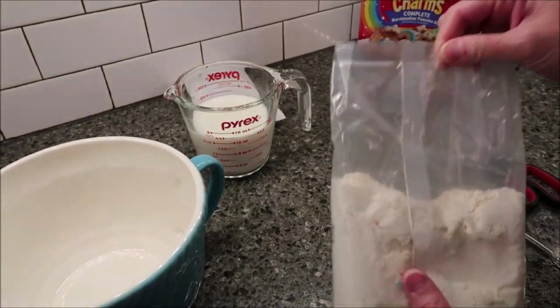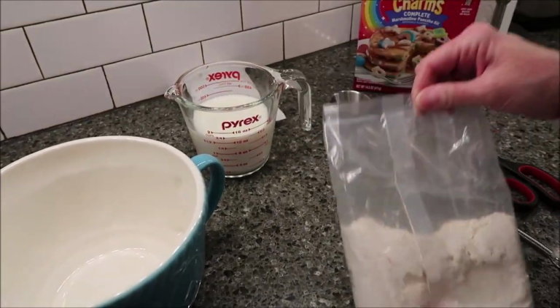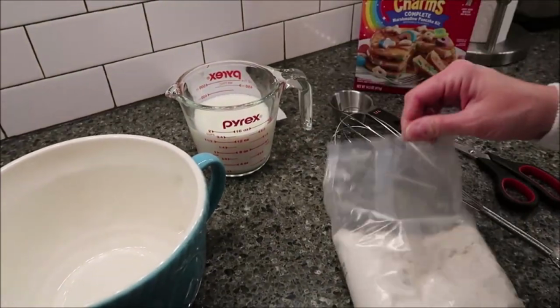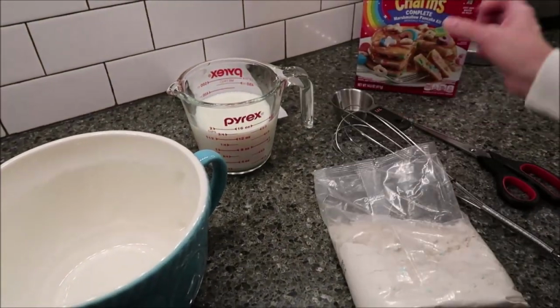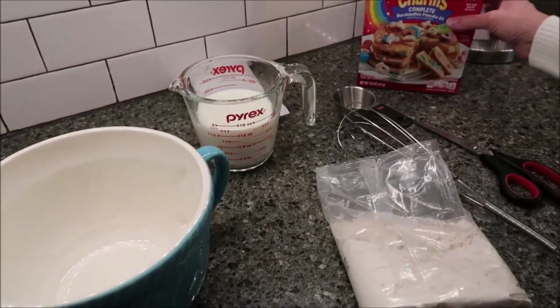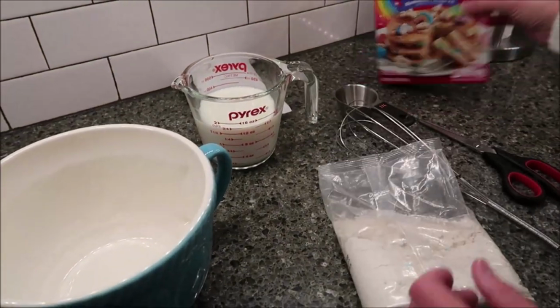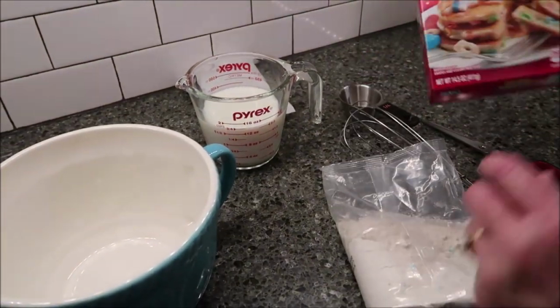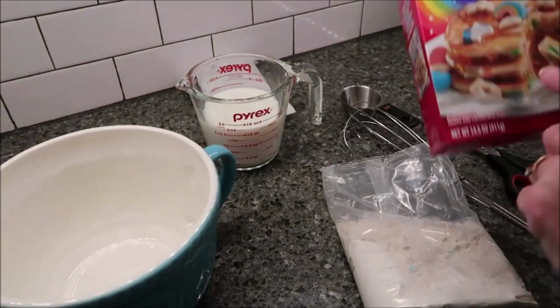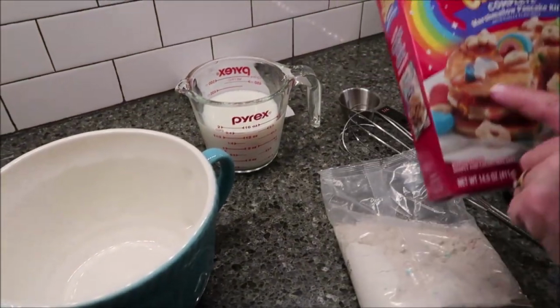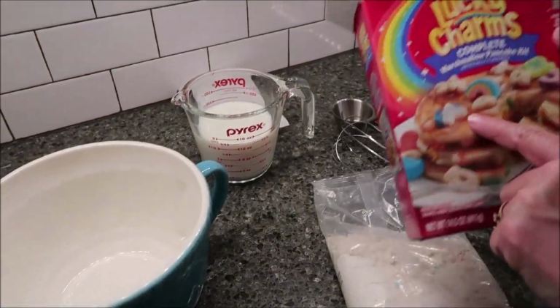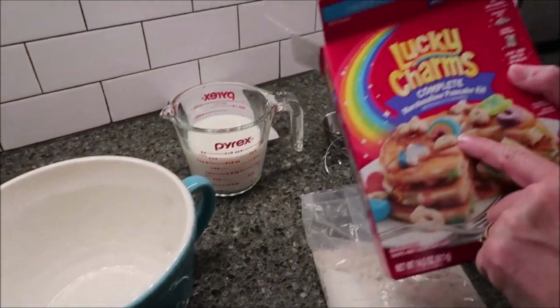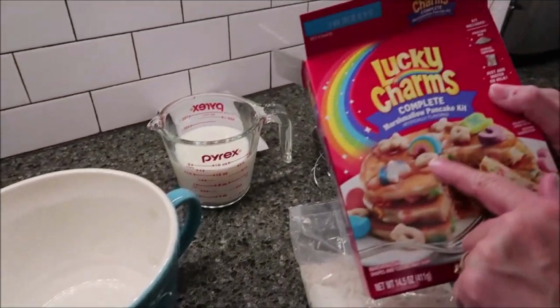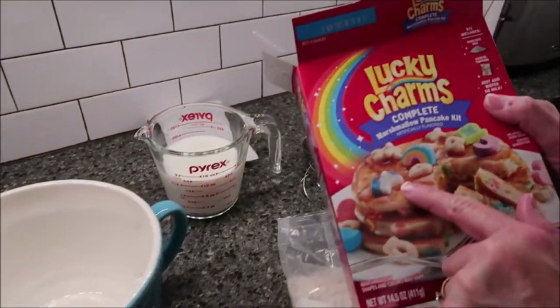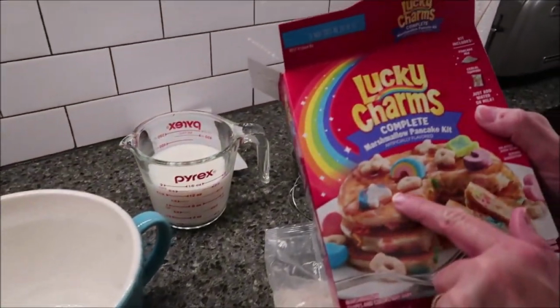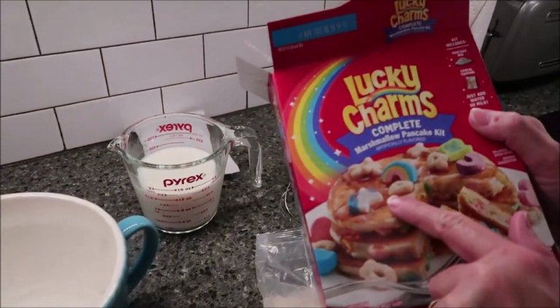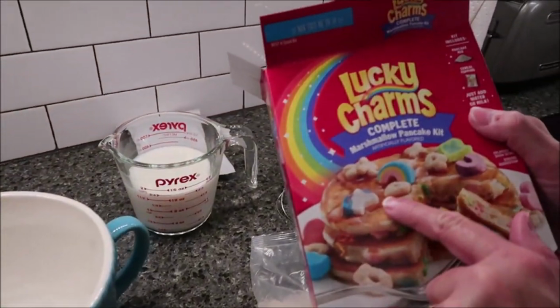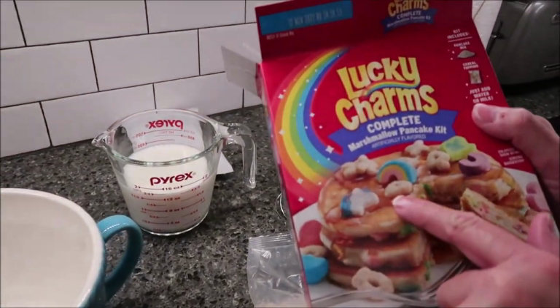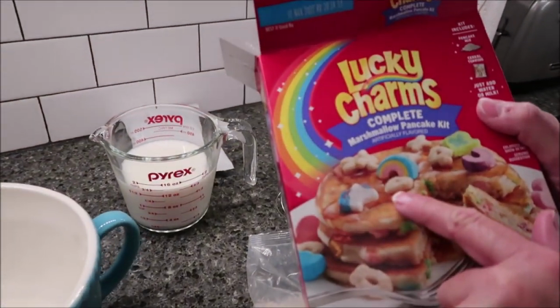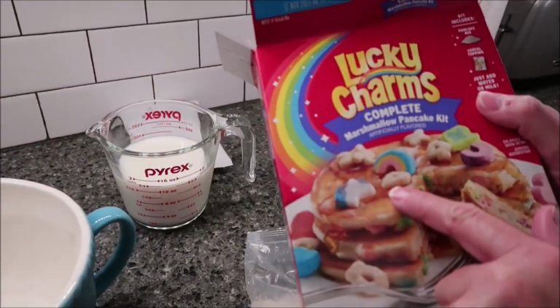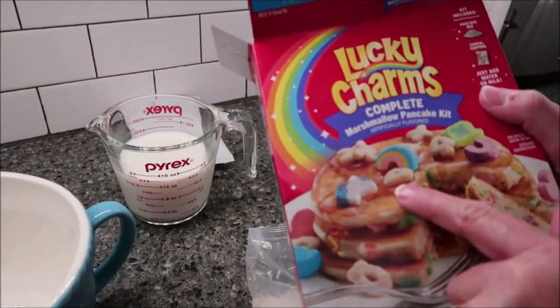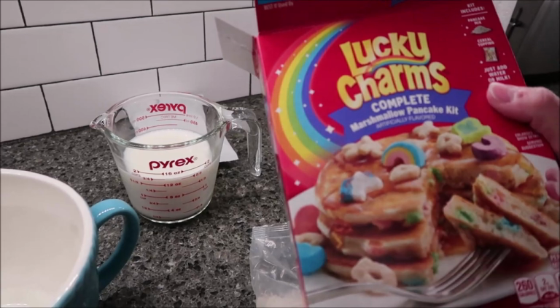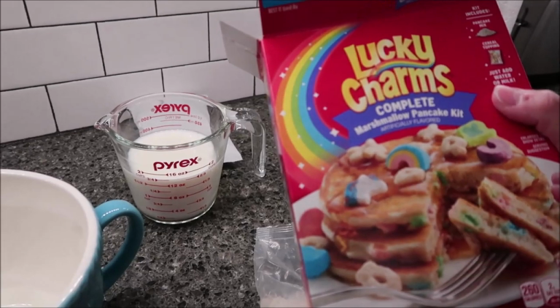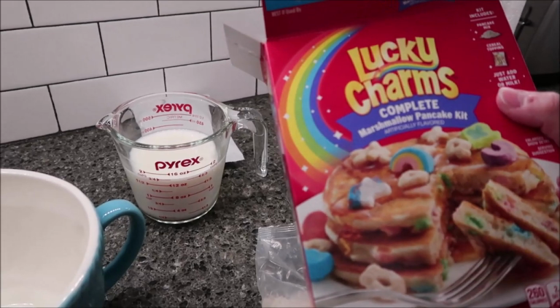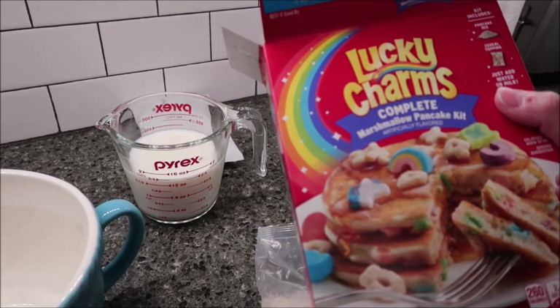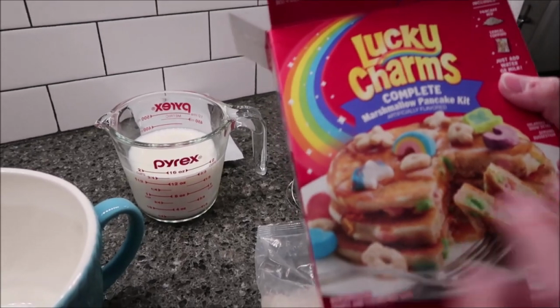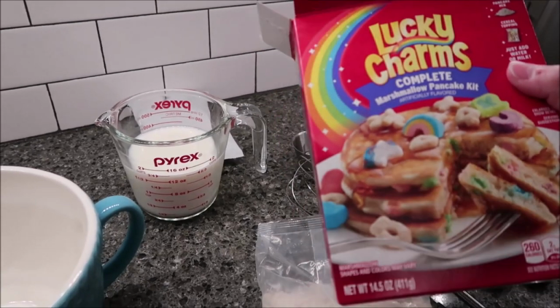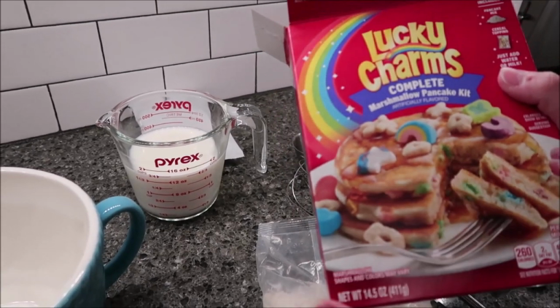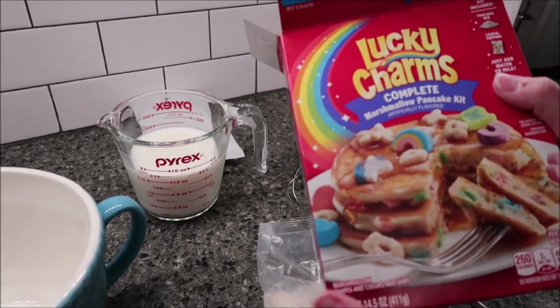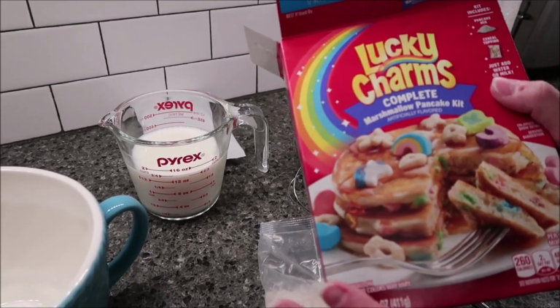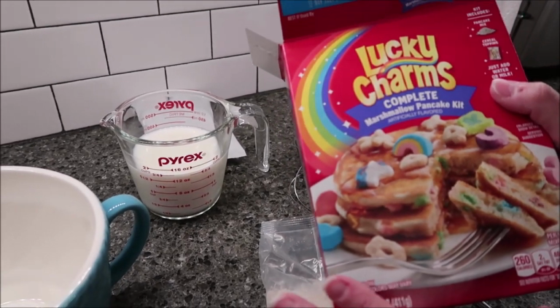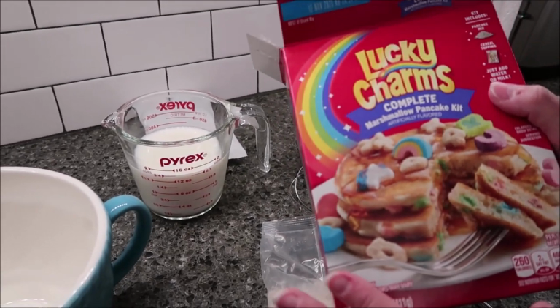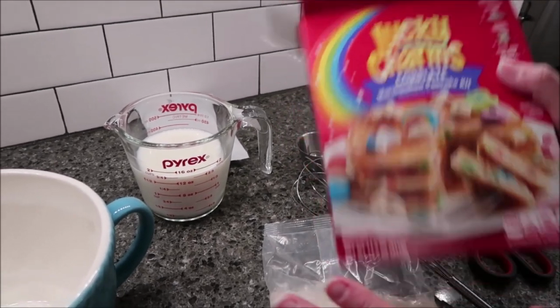They show a picture with syrup on the box, but it does not come with syrup.